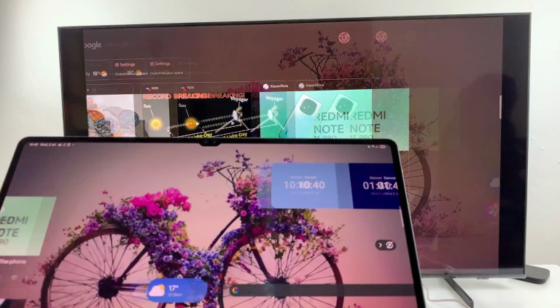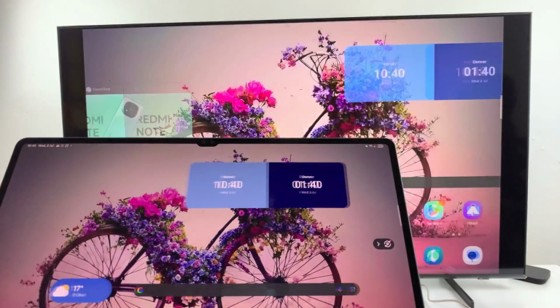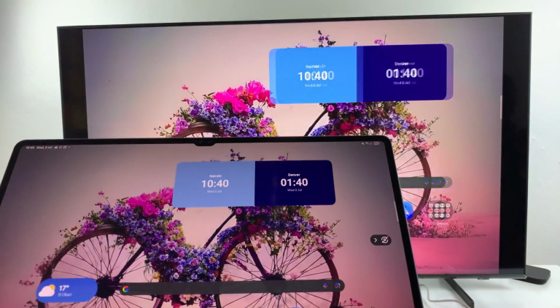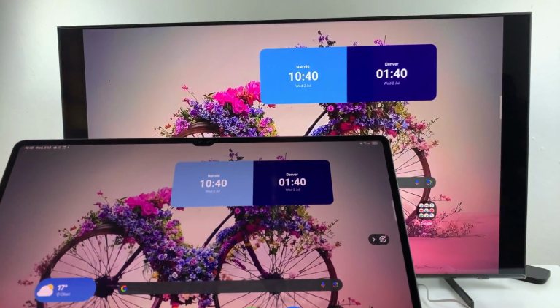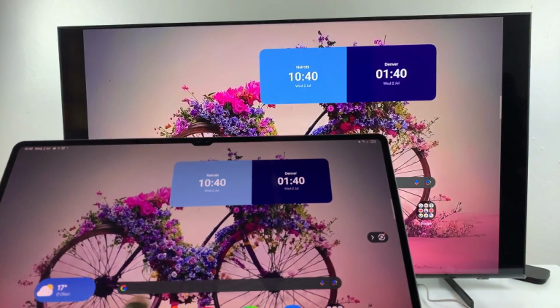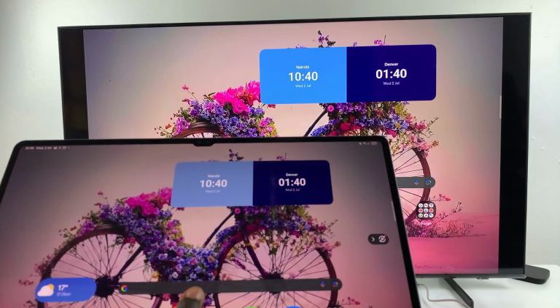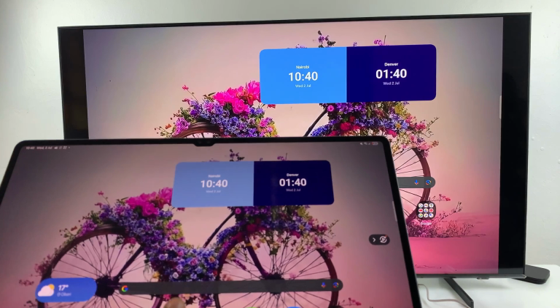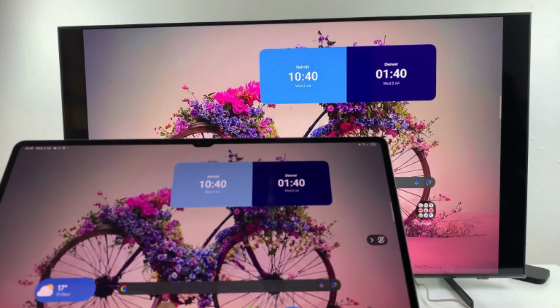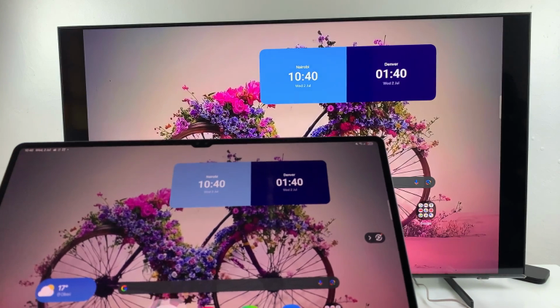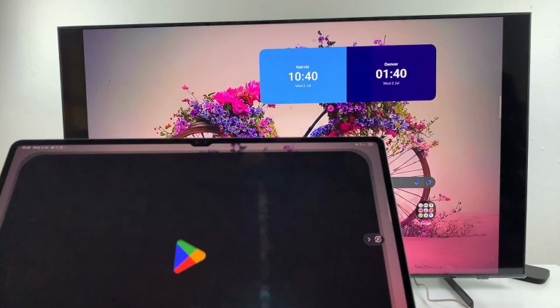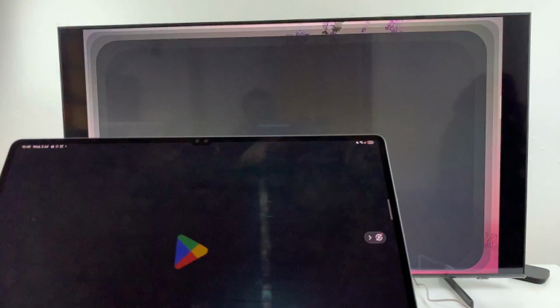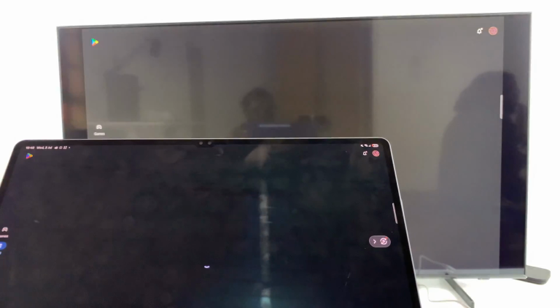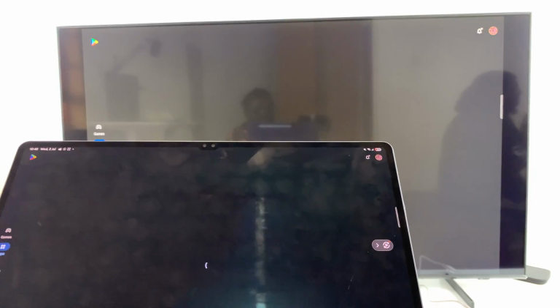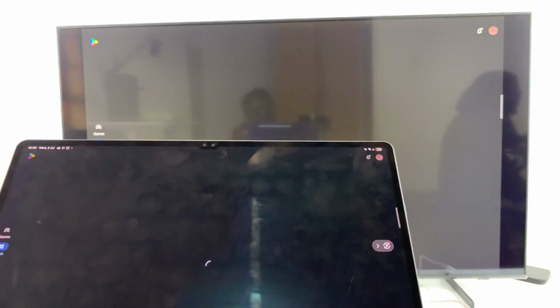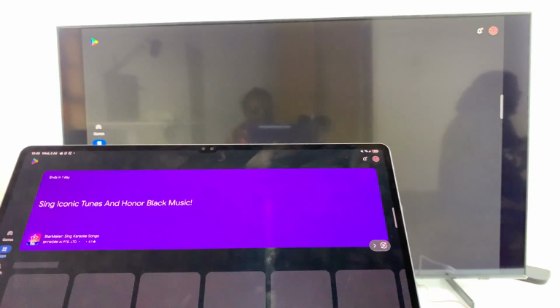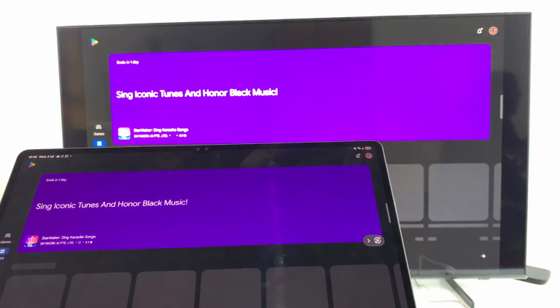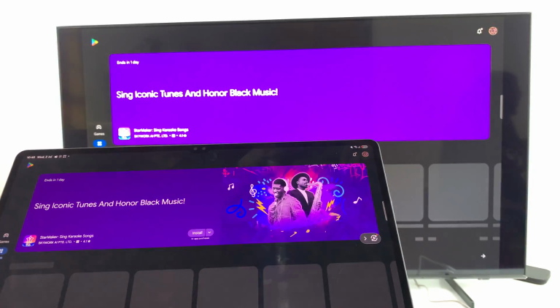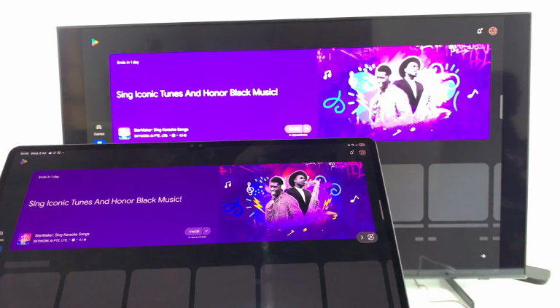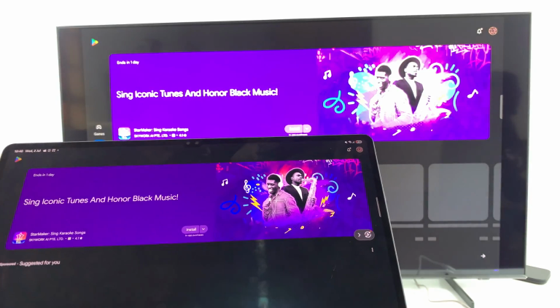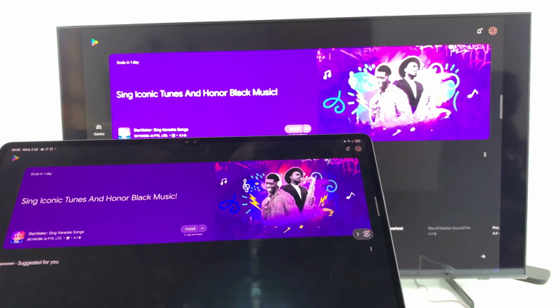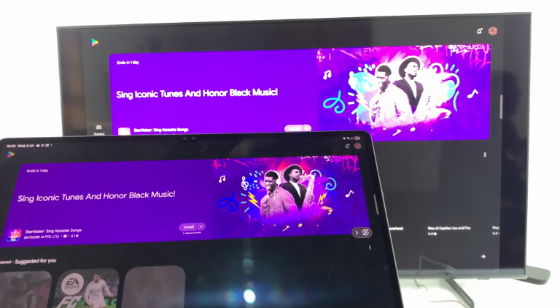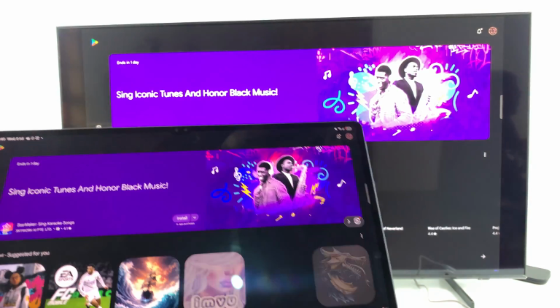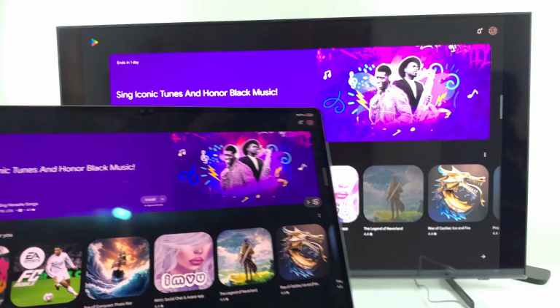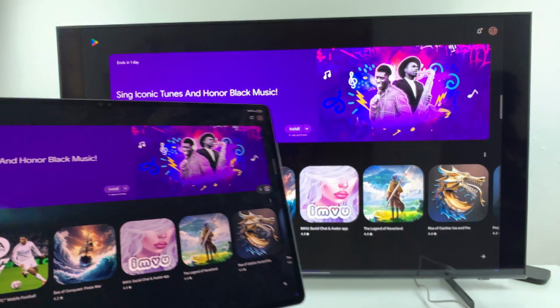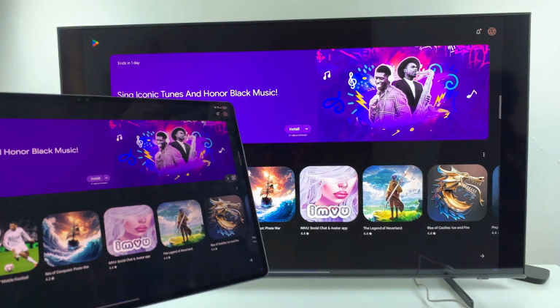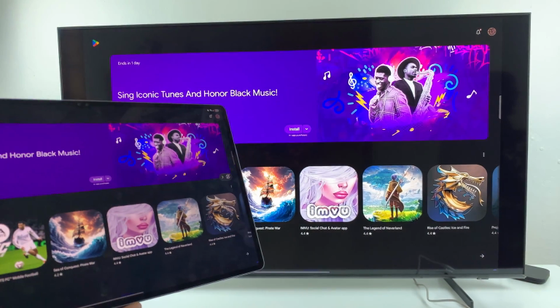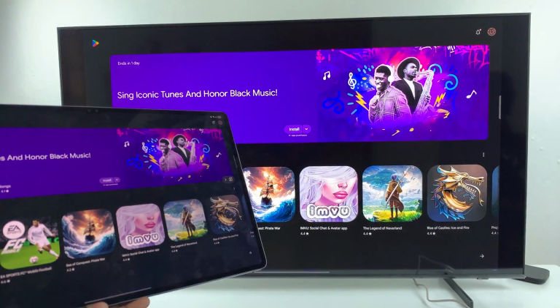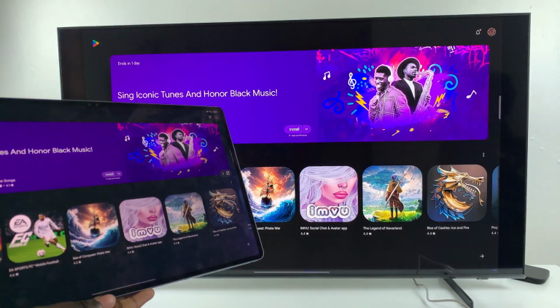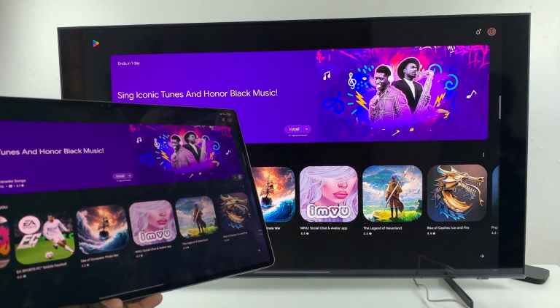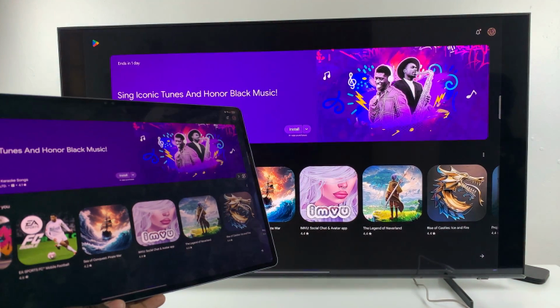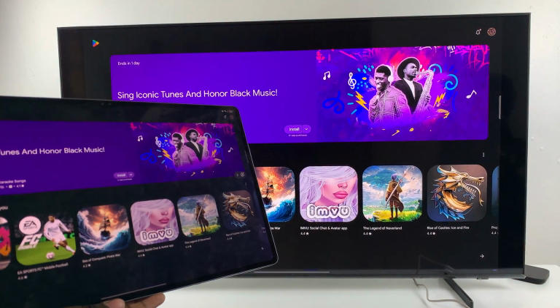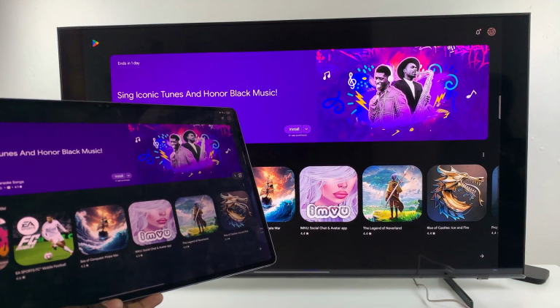Thank you for watching. If you have any questions or comments, leave them down below and we'll get back to you.